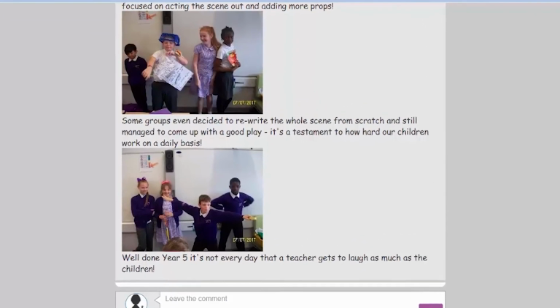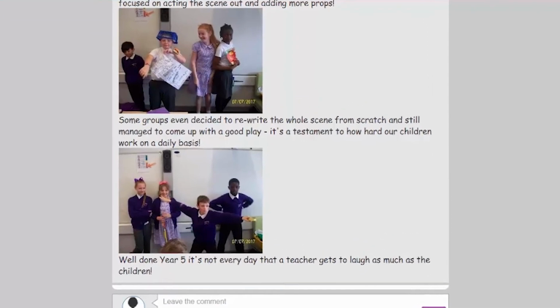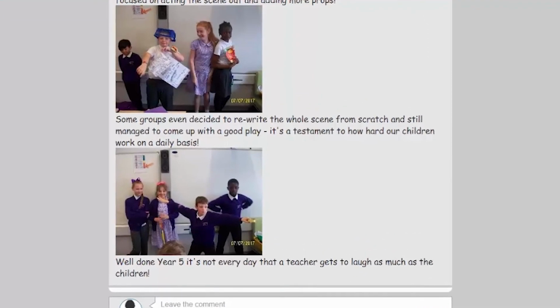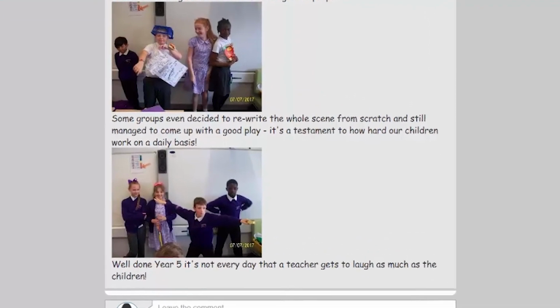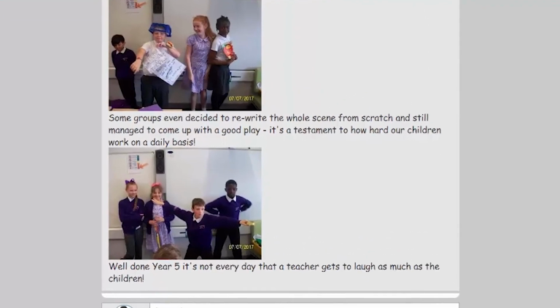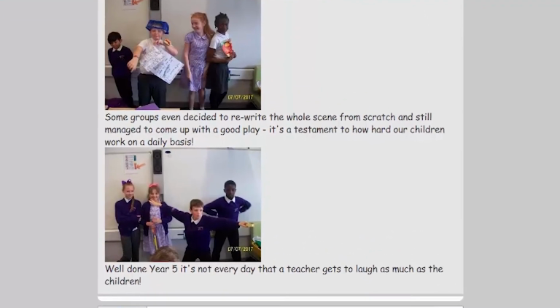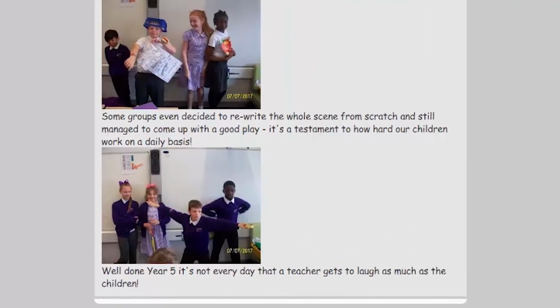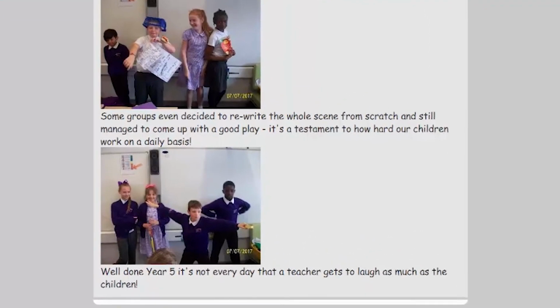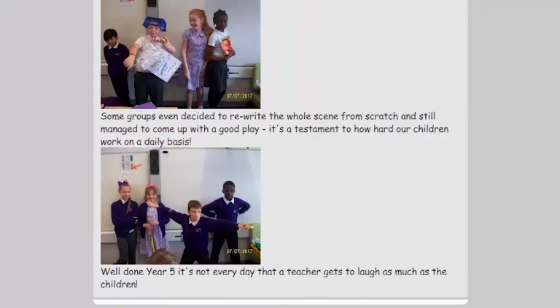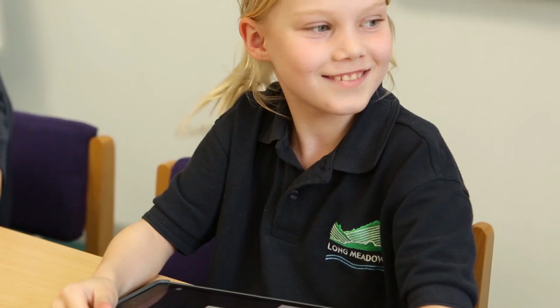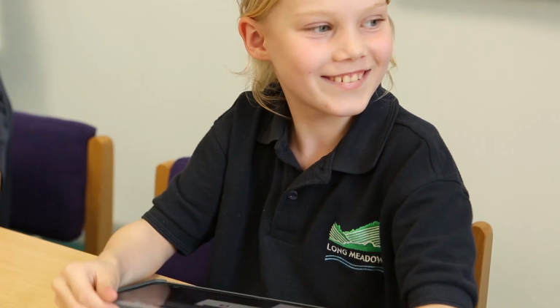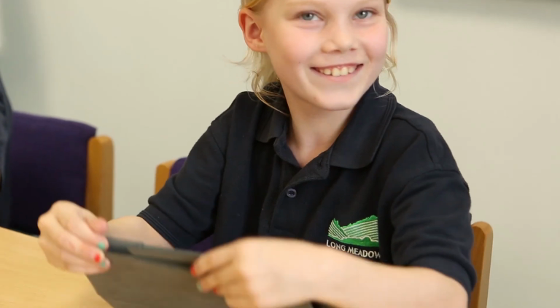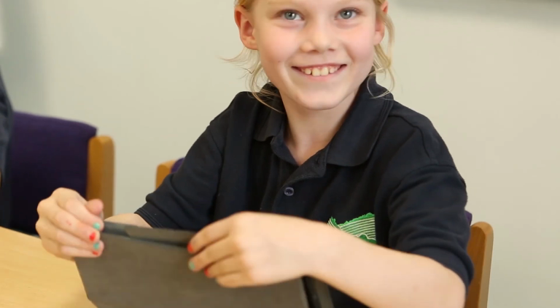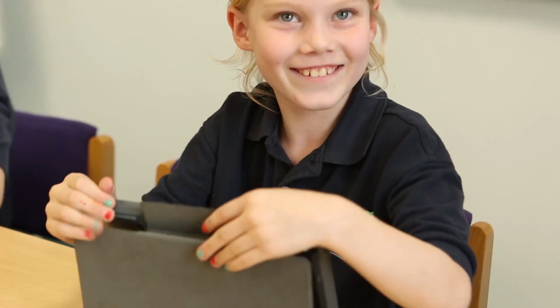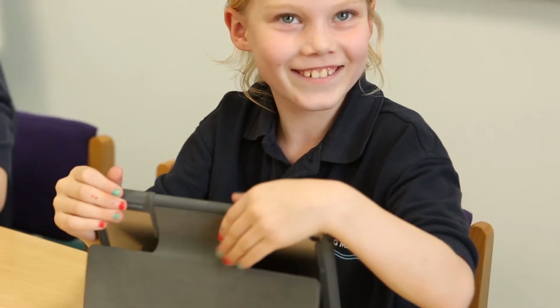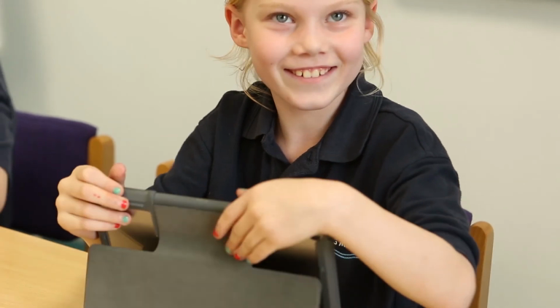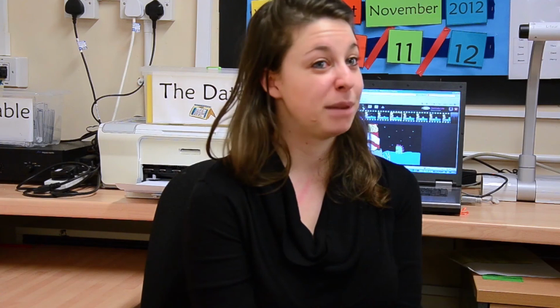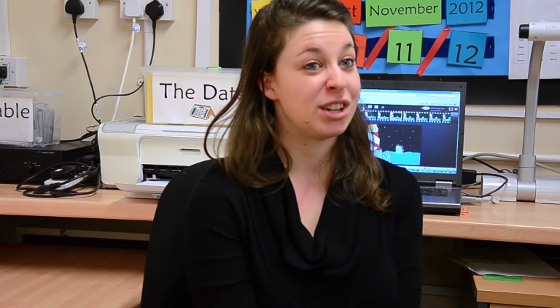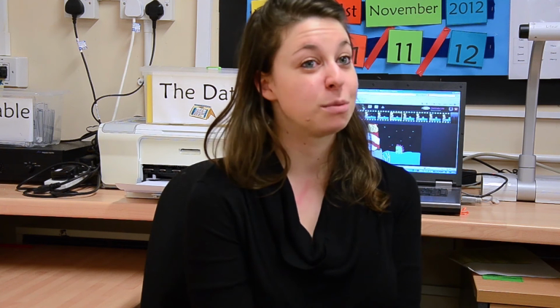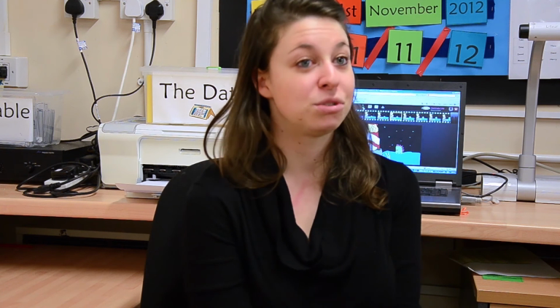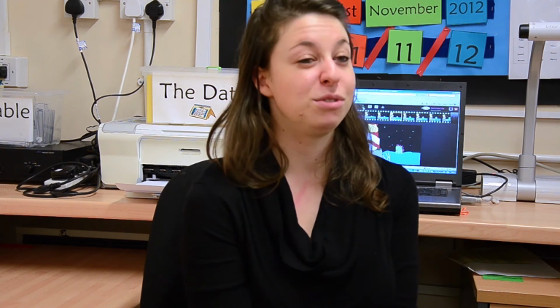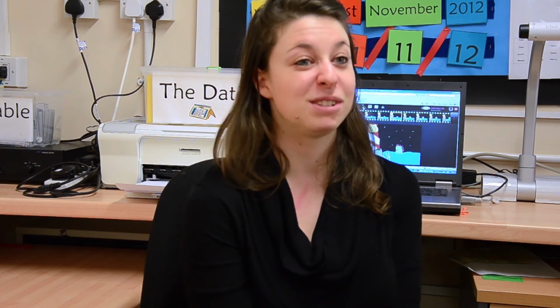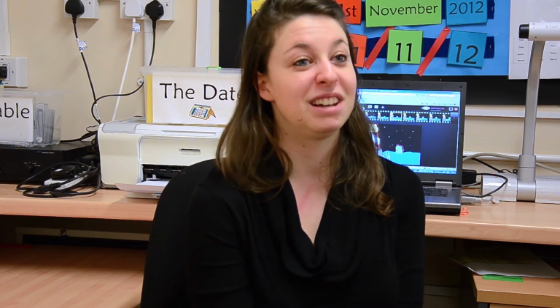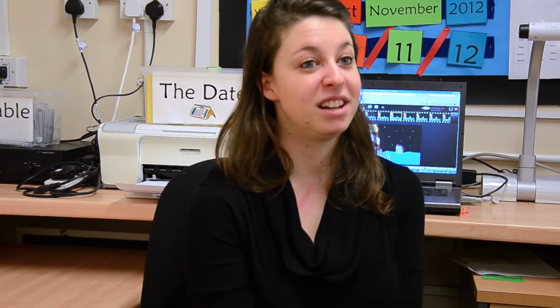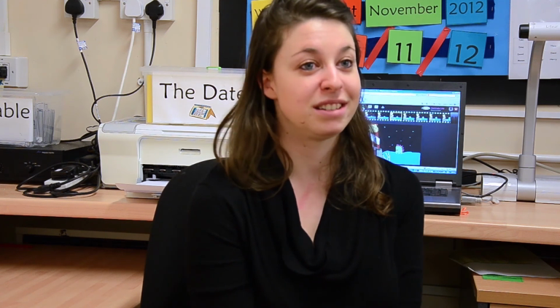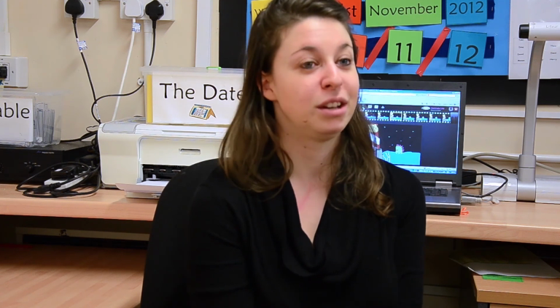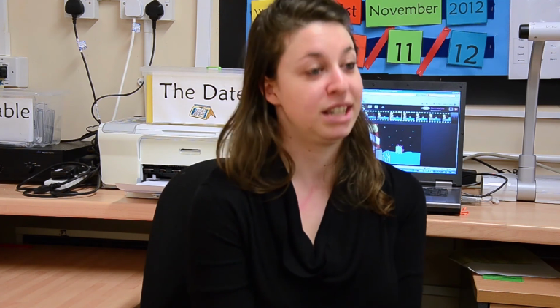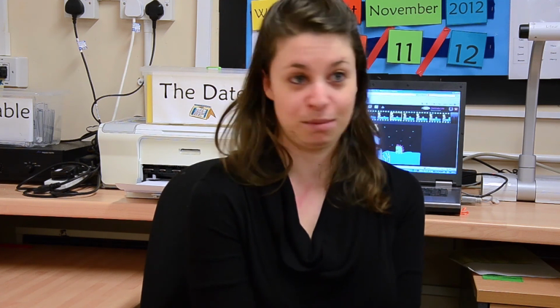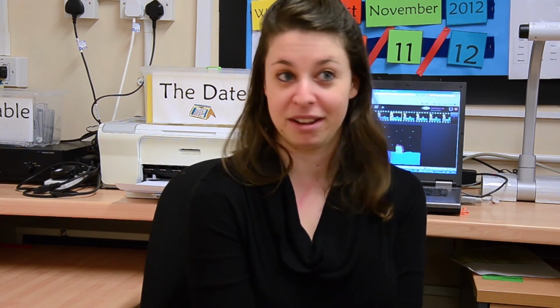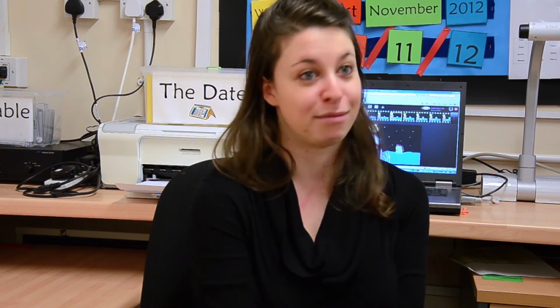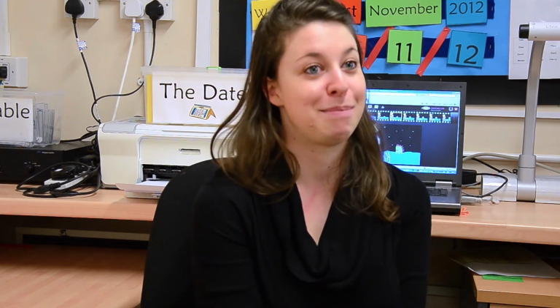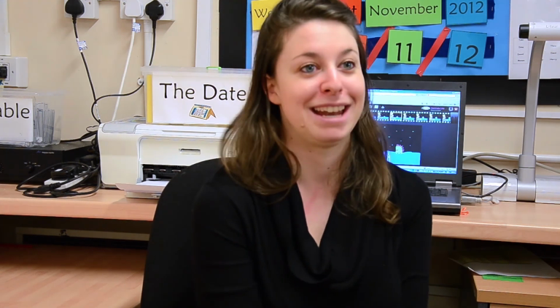As a school we always invest in things that work. Purple Mash helps our children to learn so it's worth every penny.